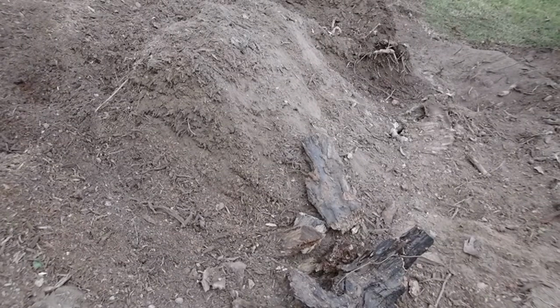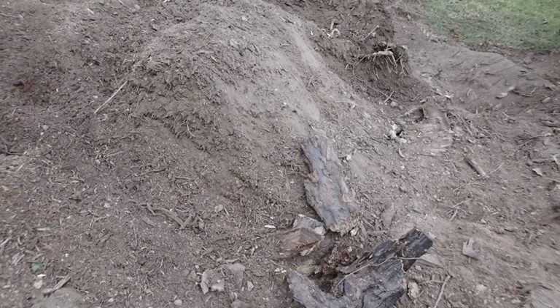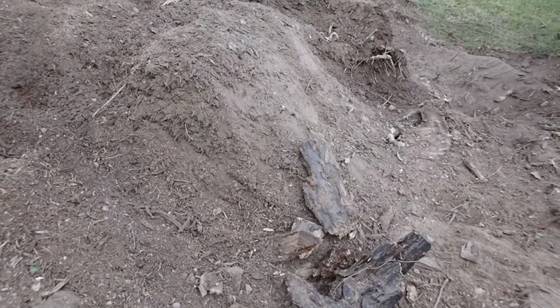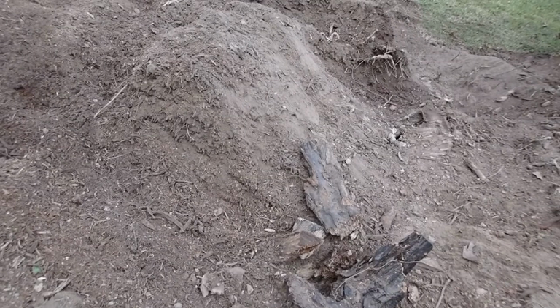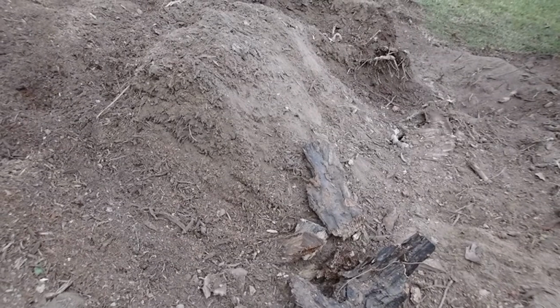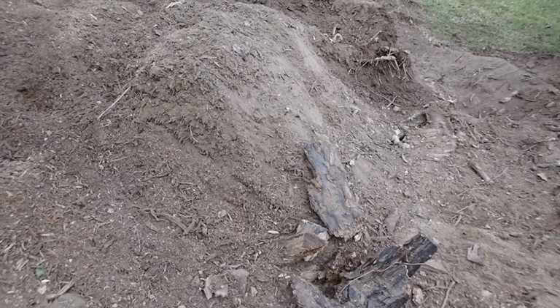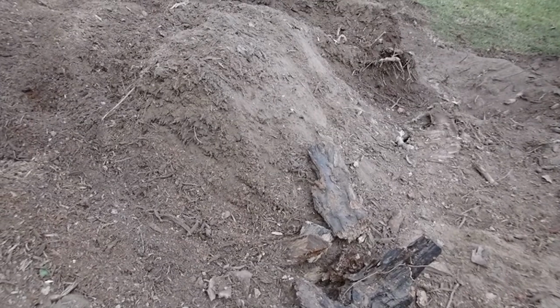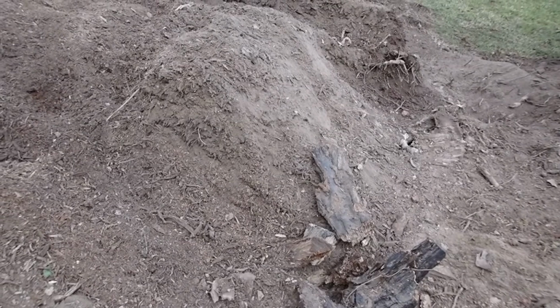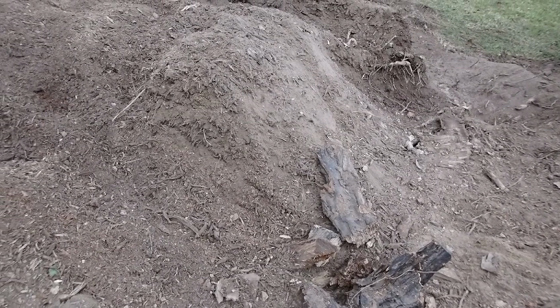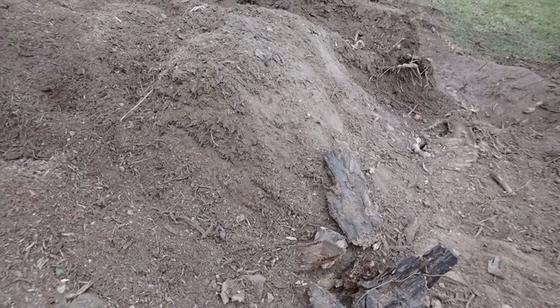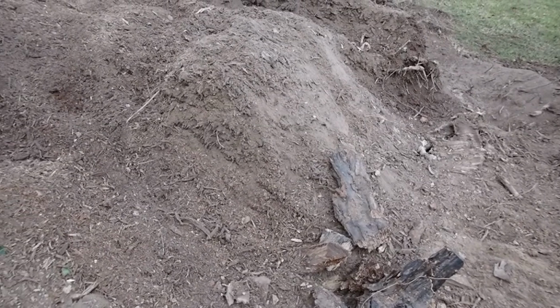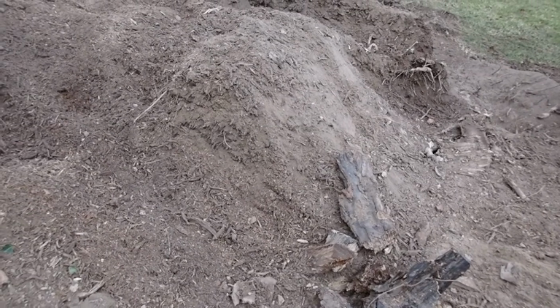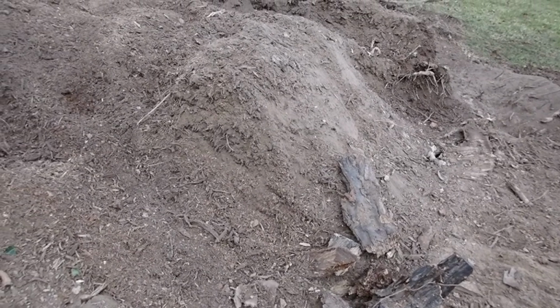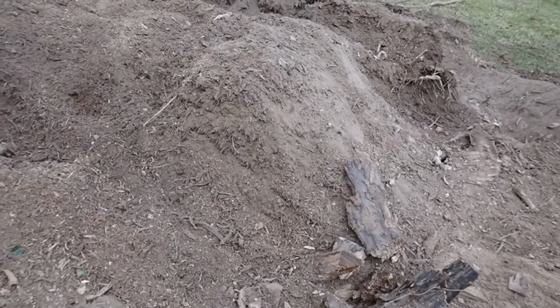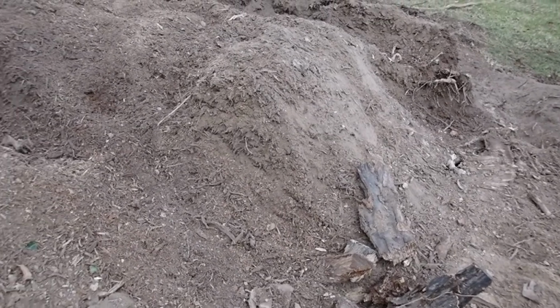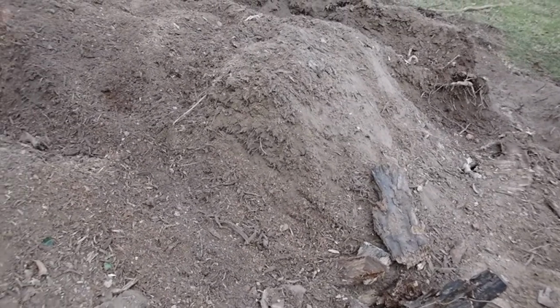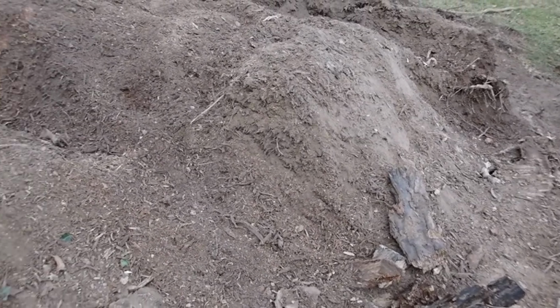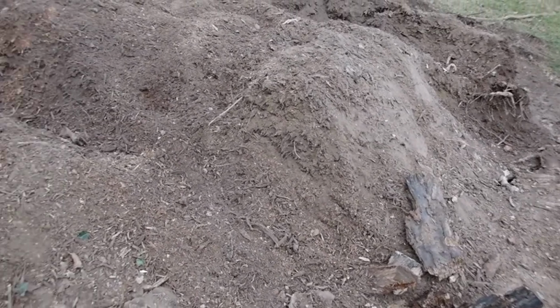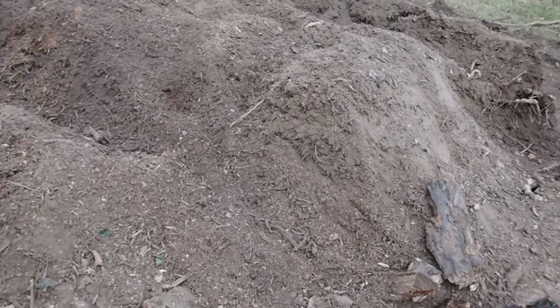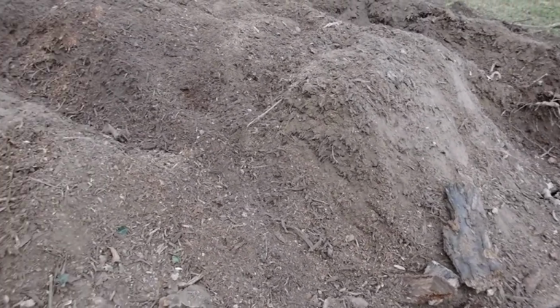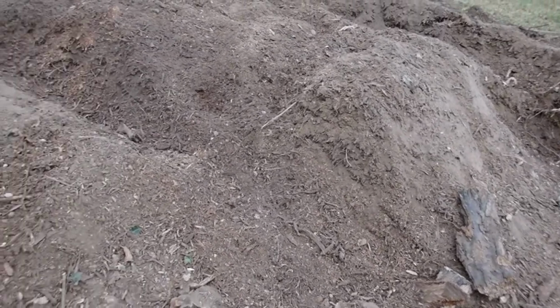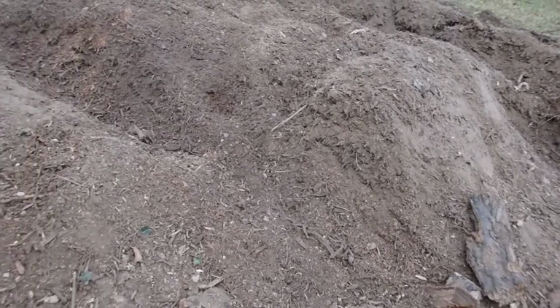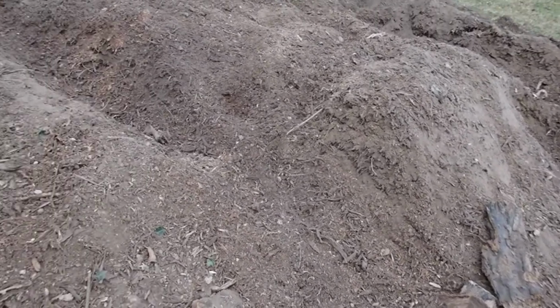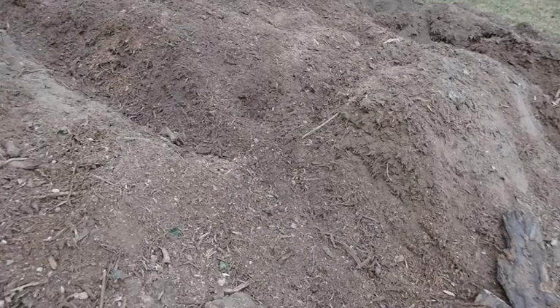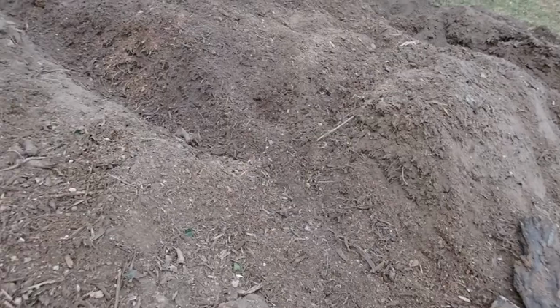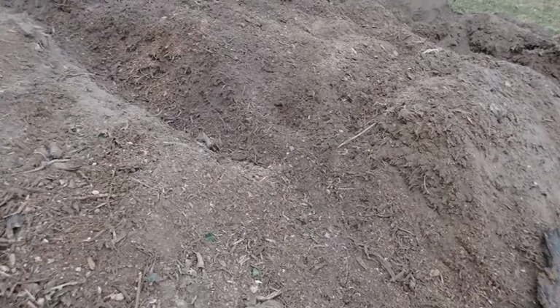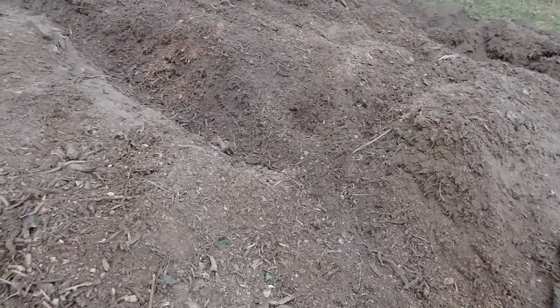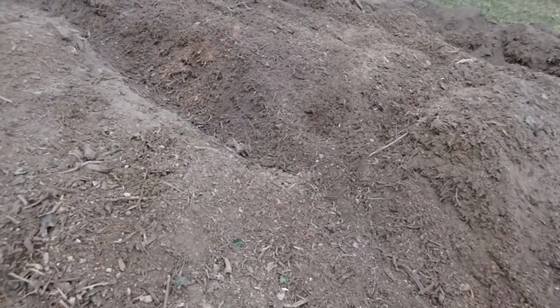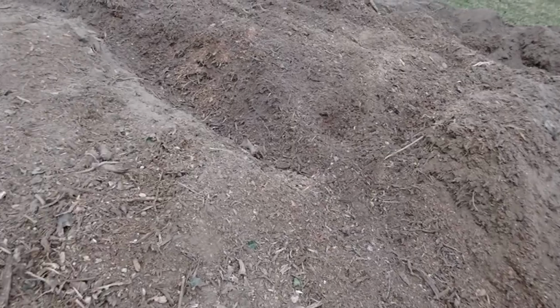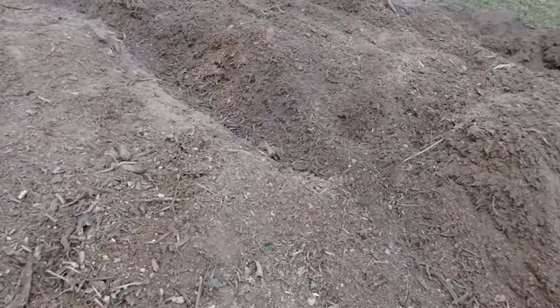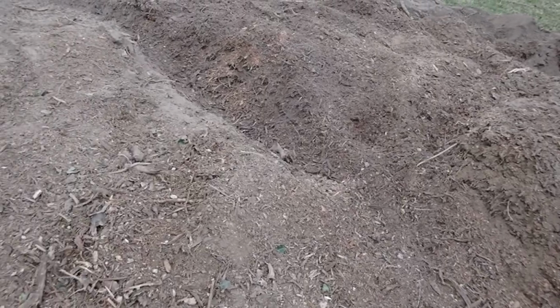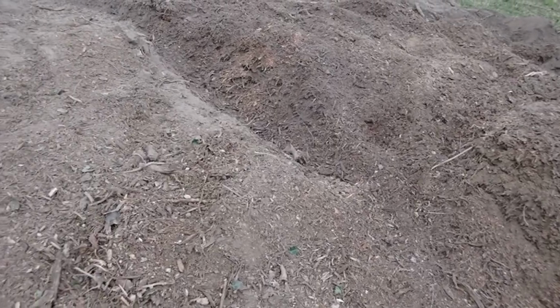All left to do now is move out this mulch and you'll never know a tree was here.